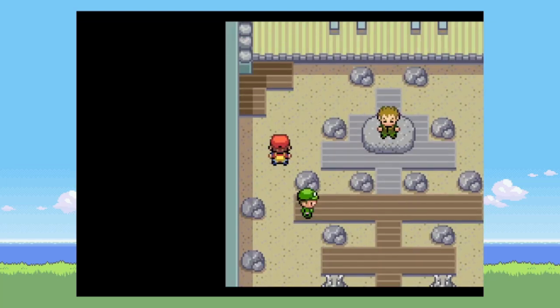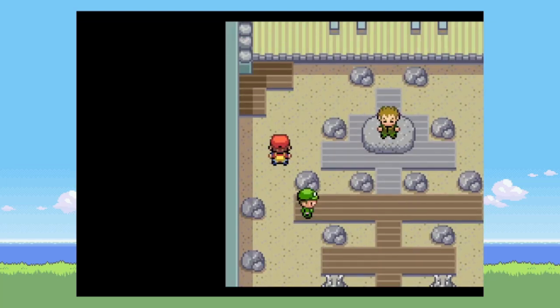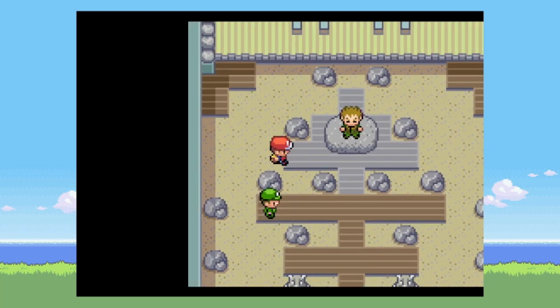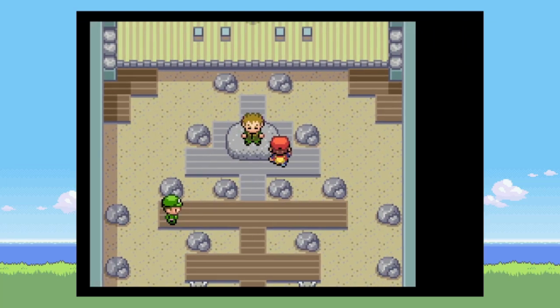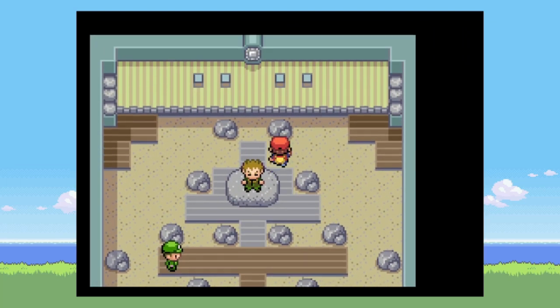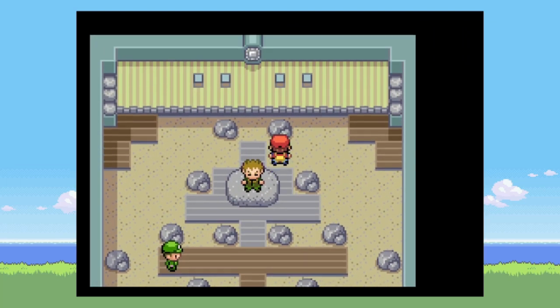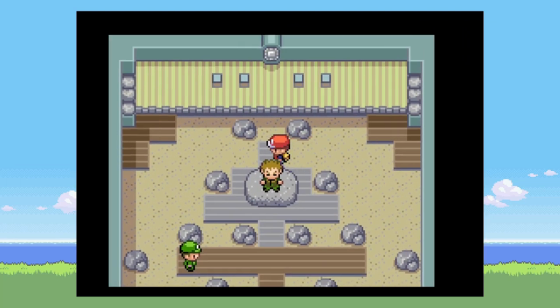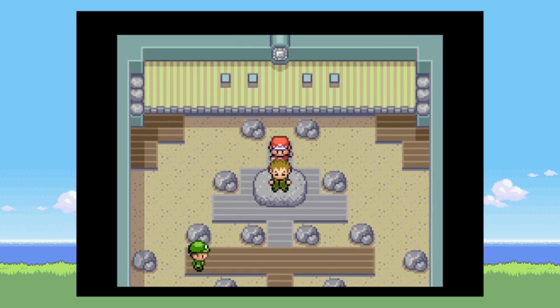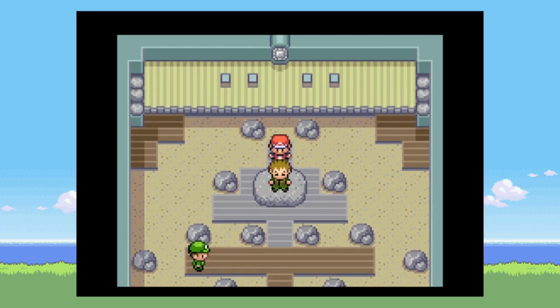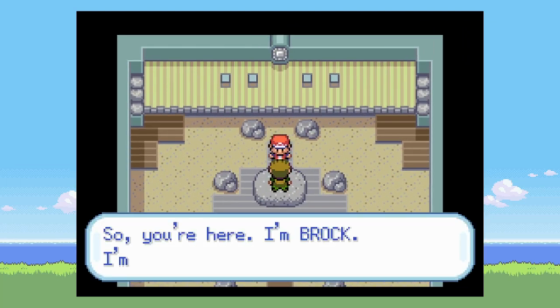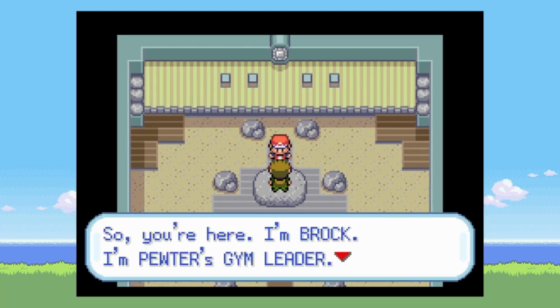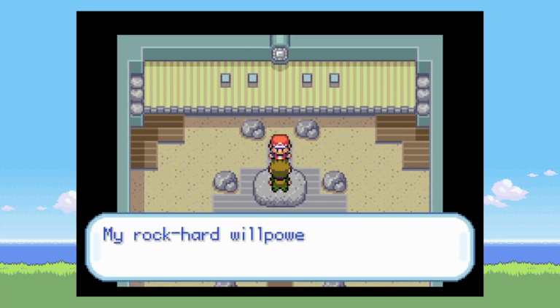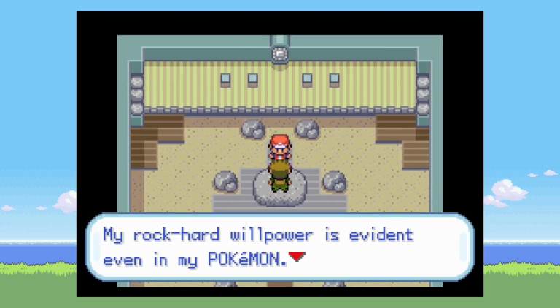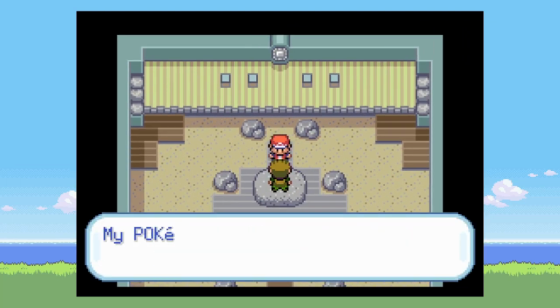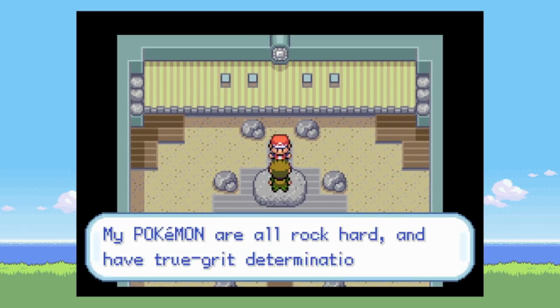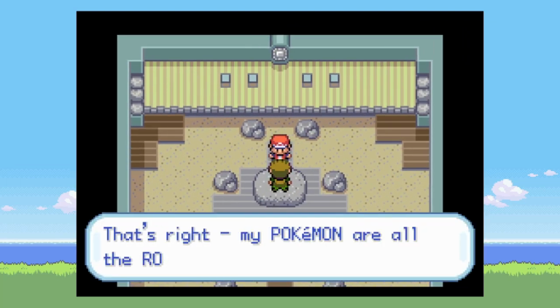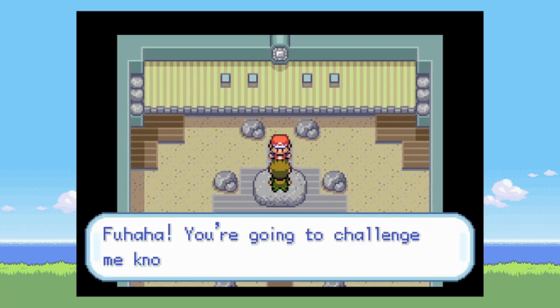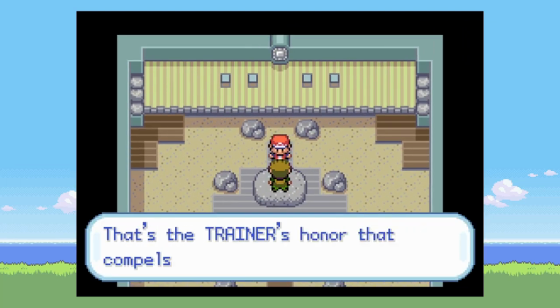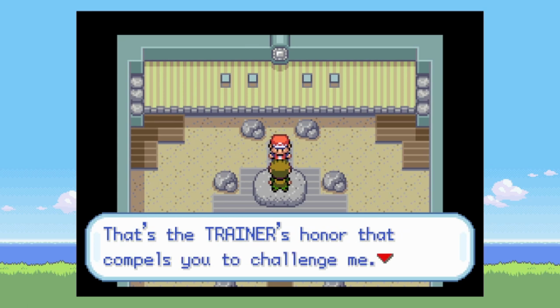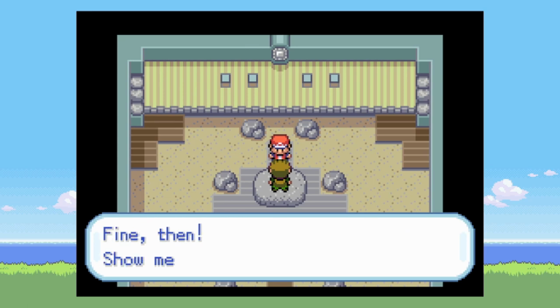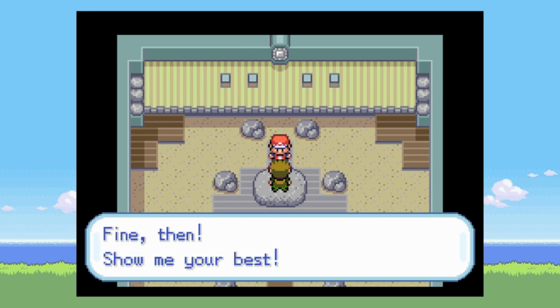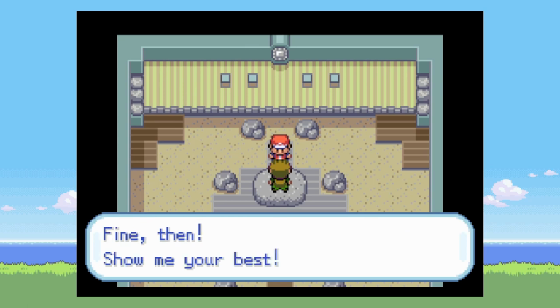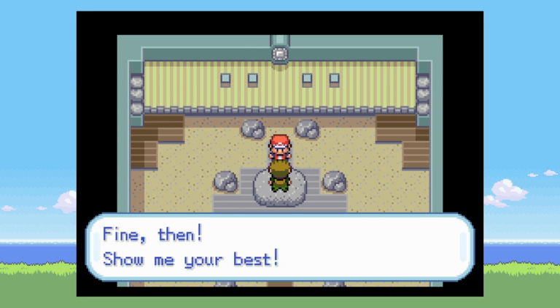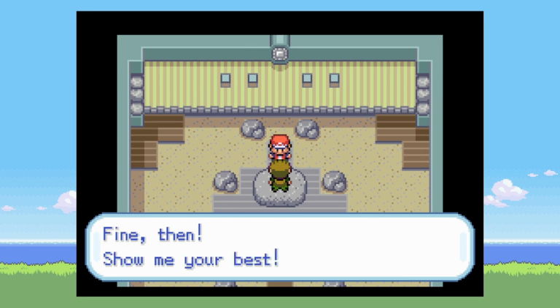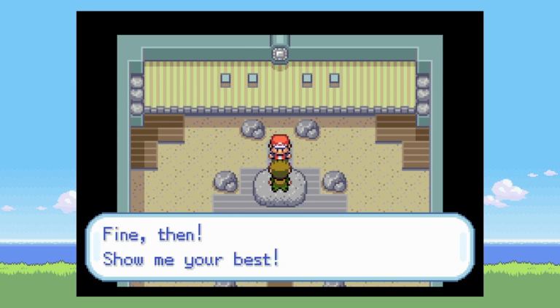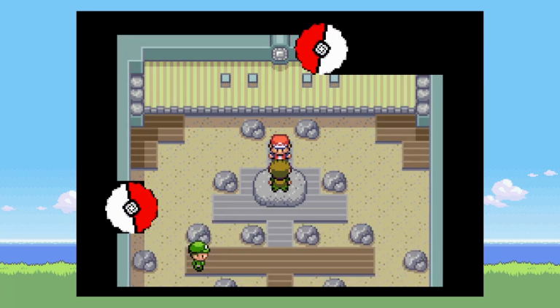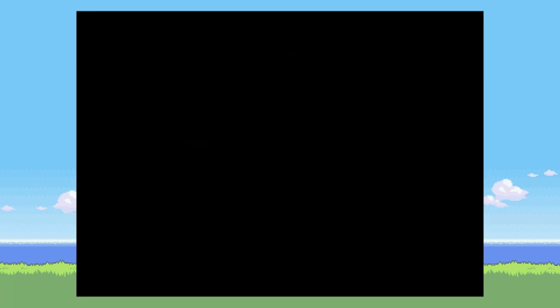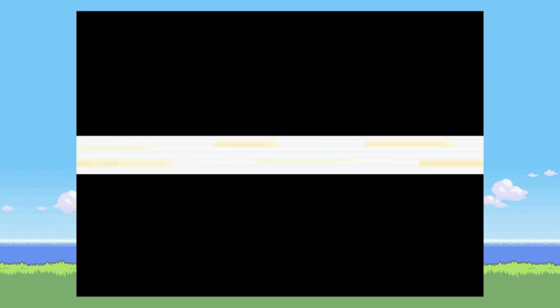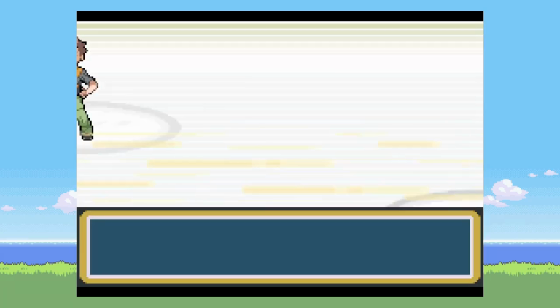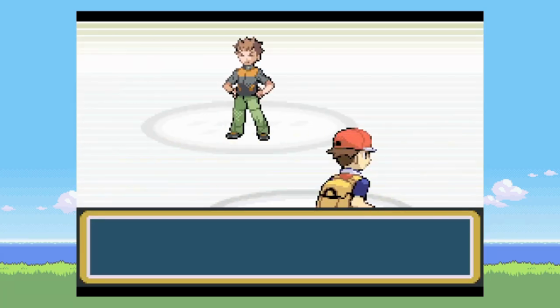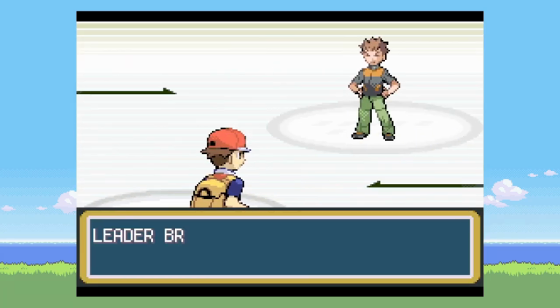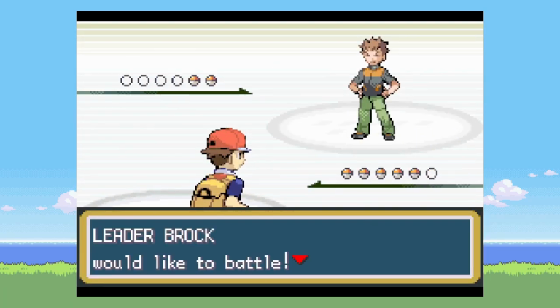Caterpie can be useful — it learns Confusion, which is a good special move earlier in the game. Then we go take on Brock.